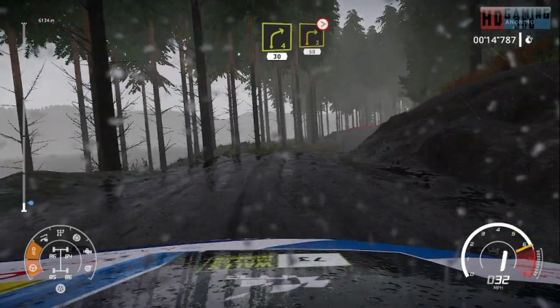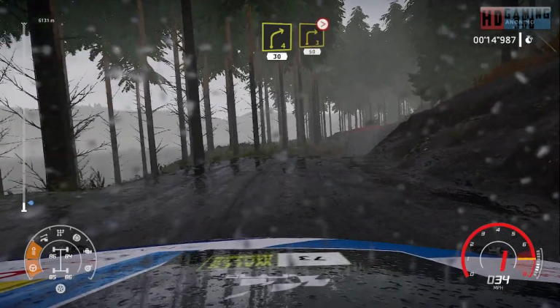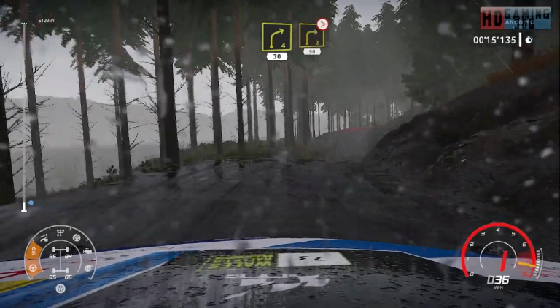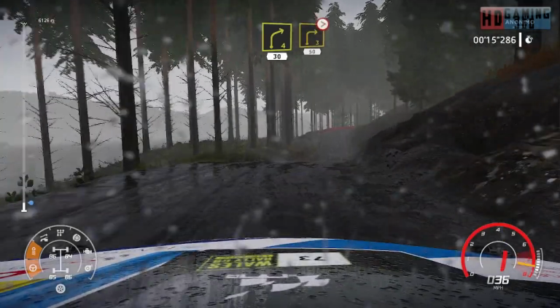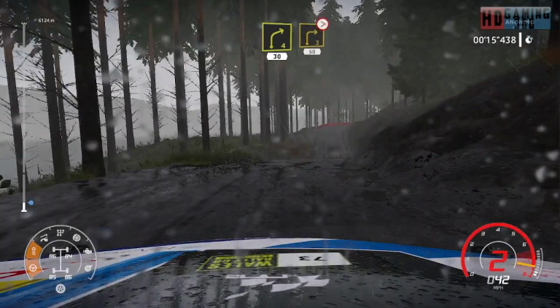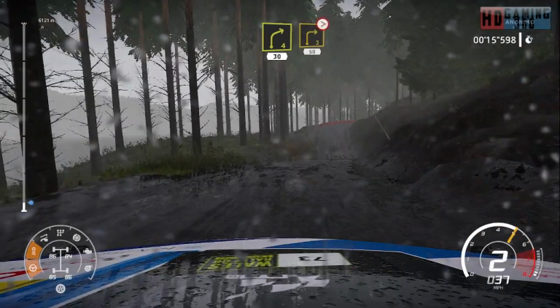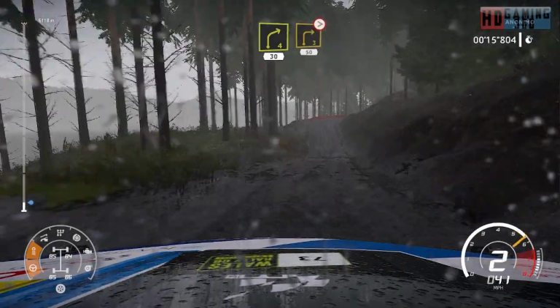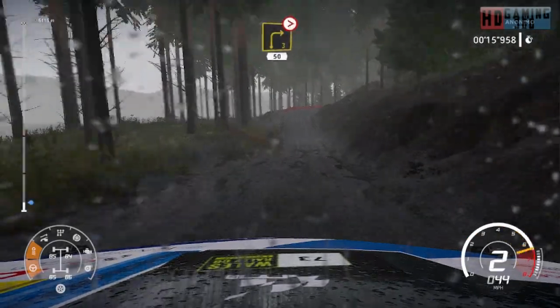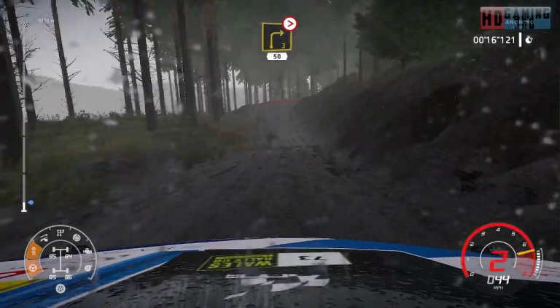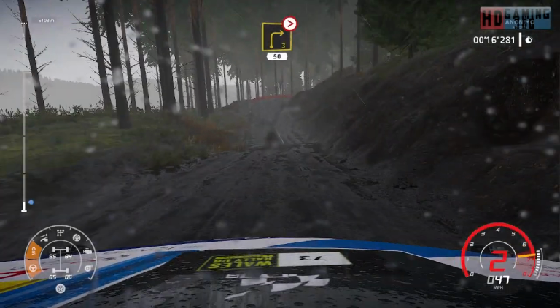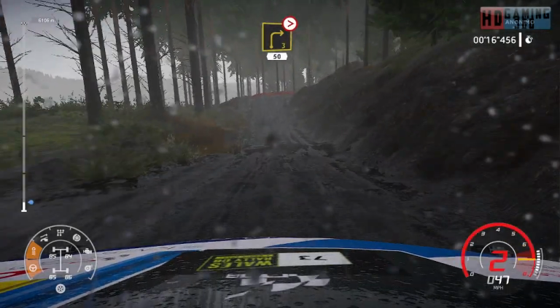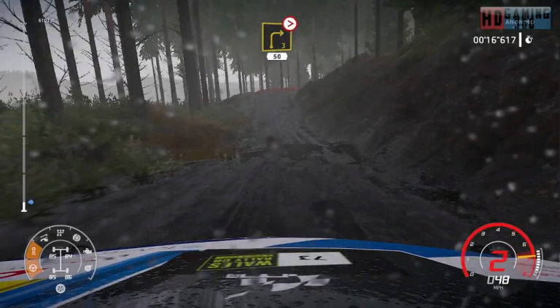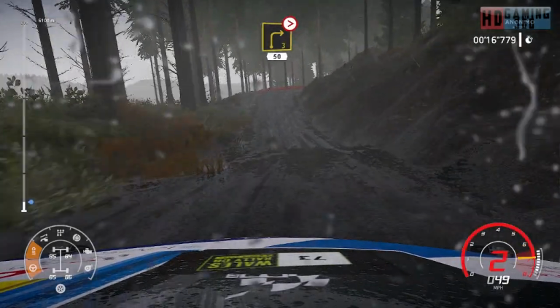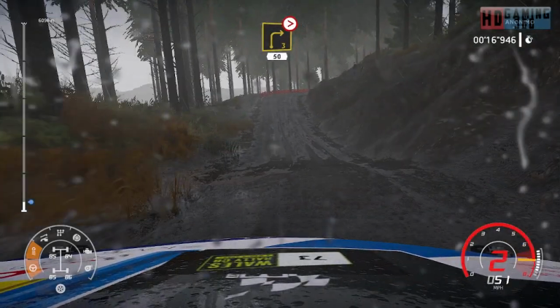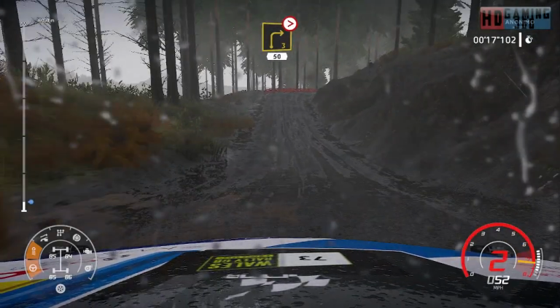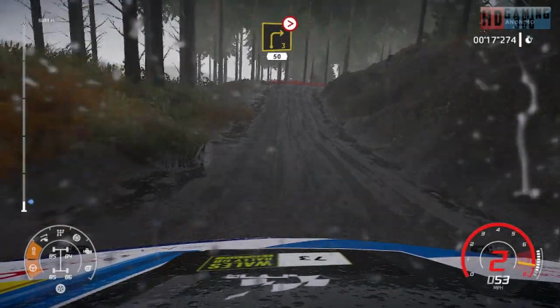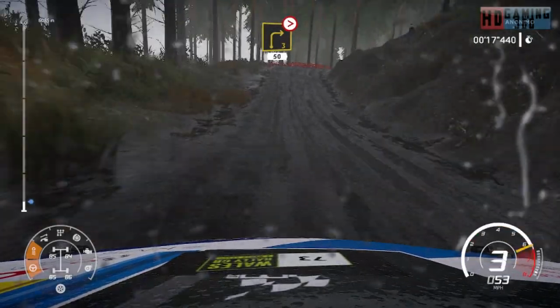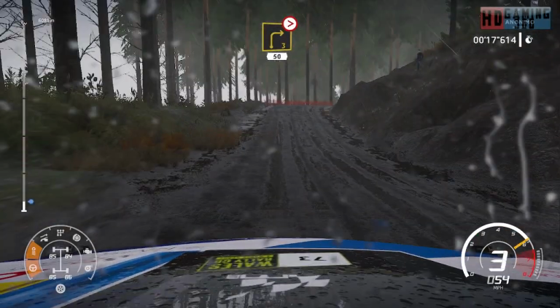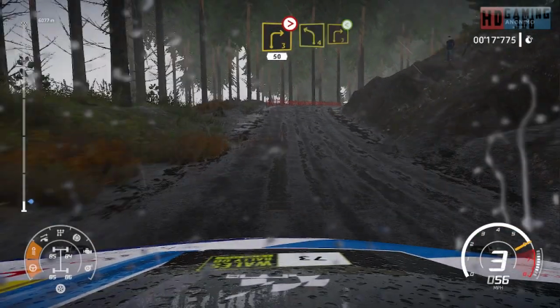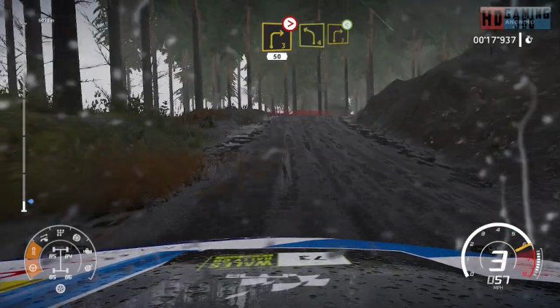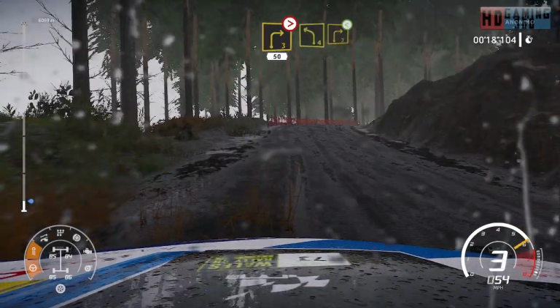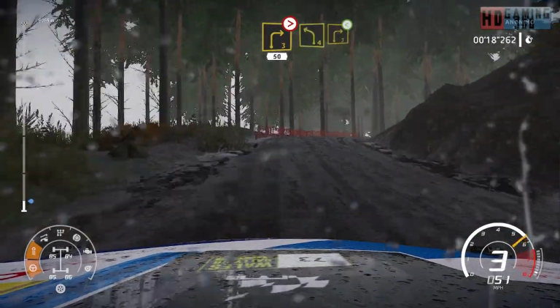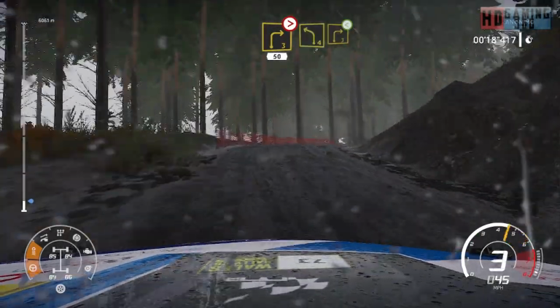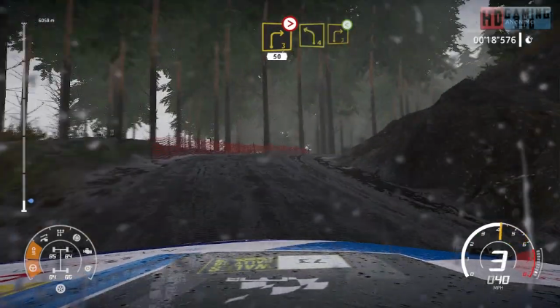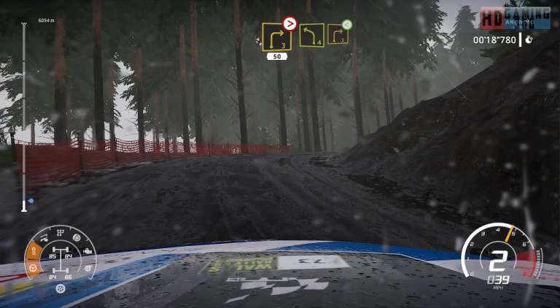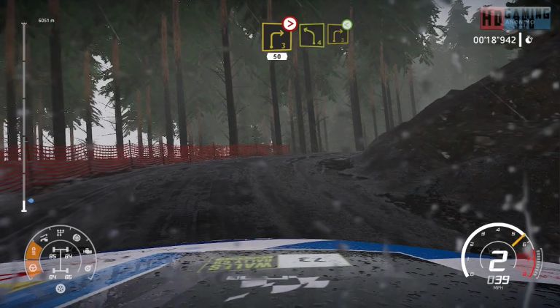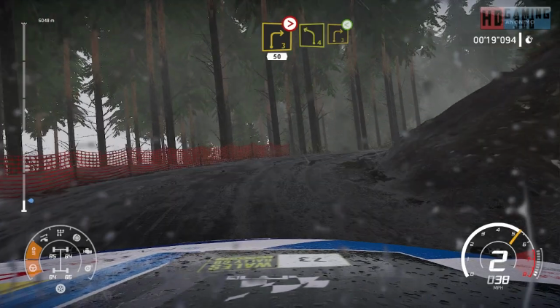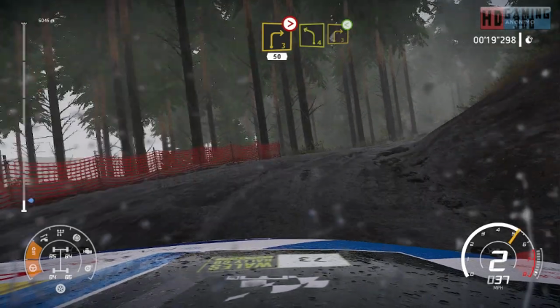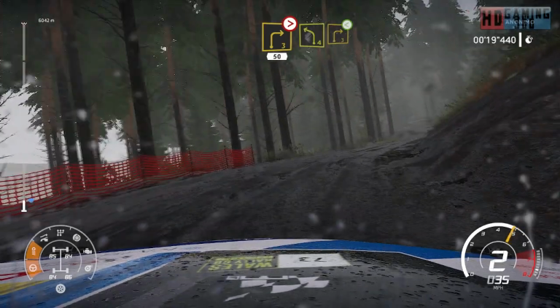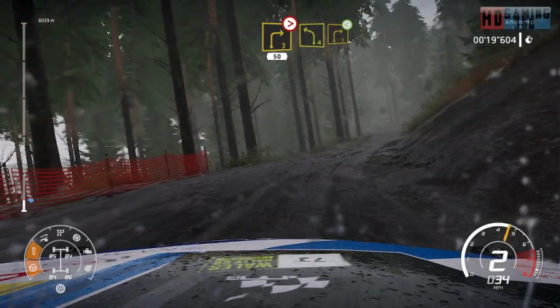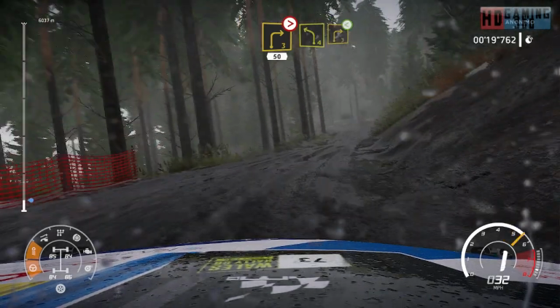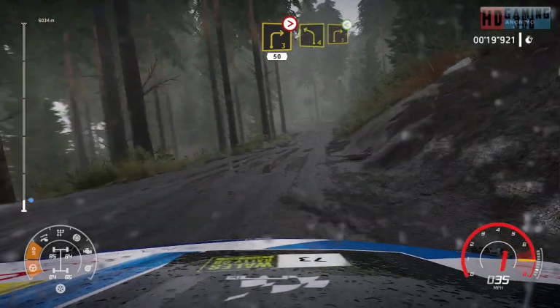Caution, right 3 slipping, tightens over crest, 50, bumping, left 4 medium into right 3, open.